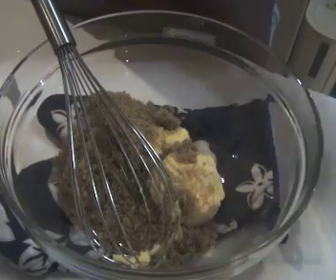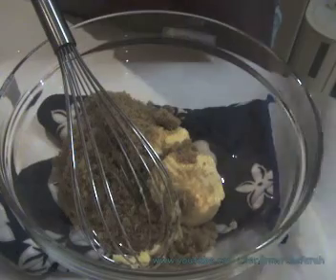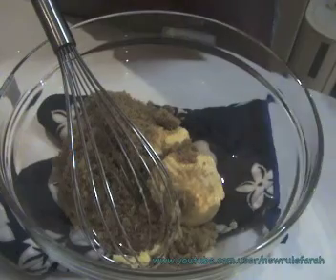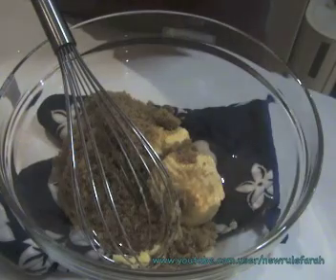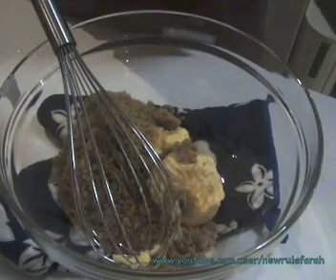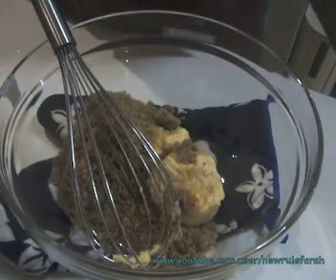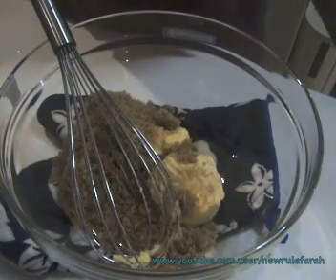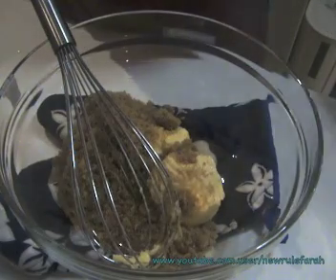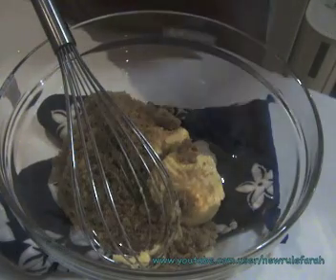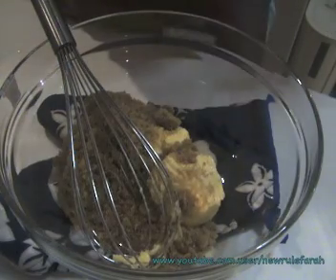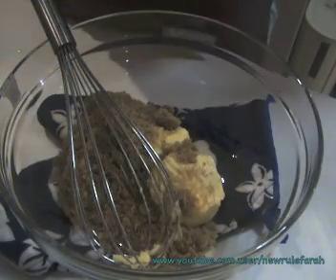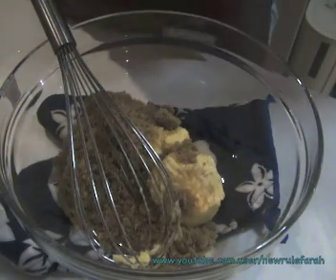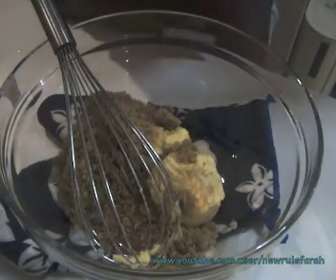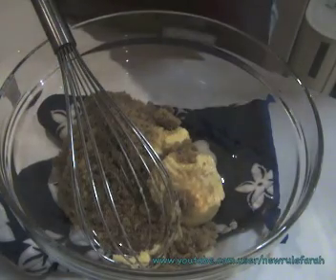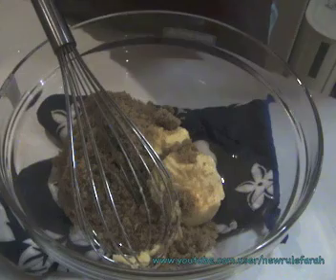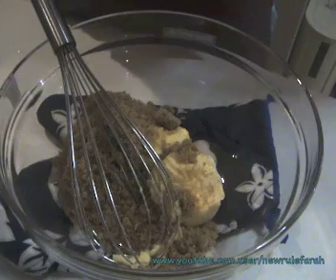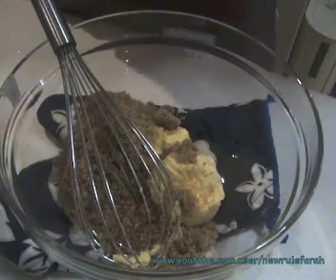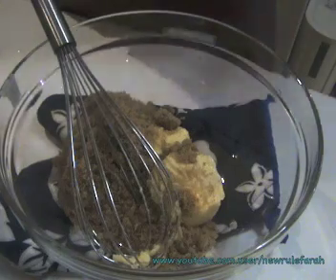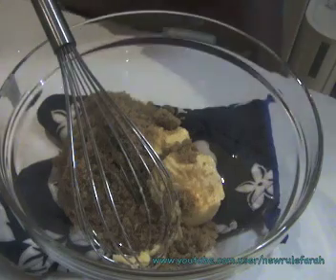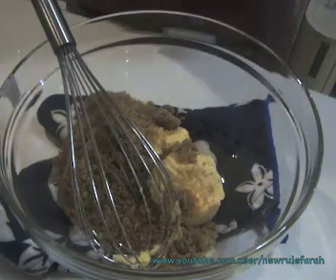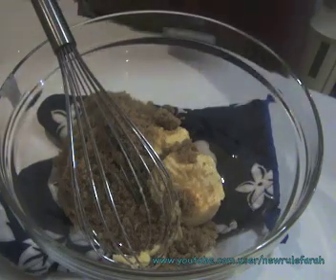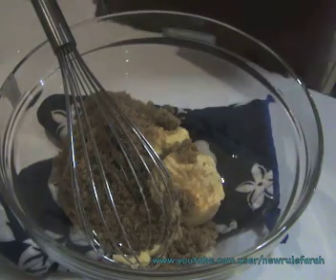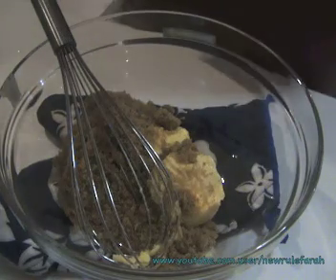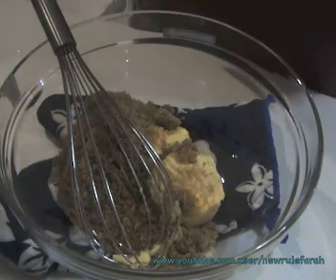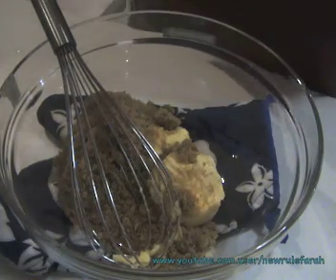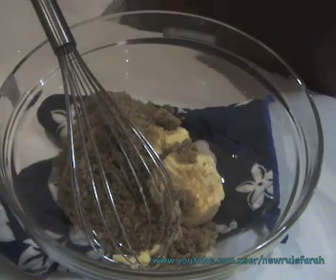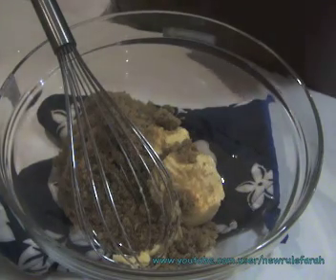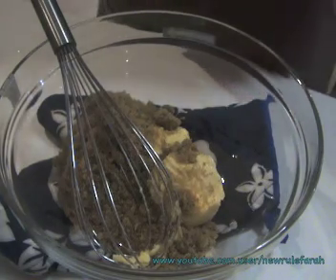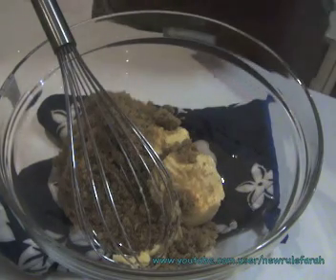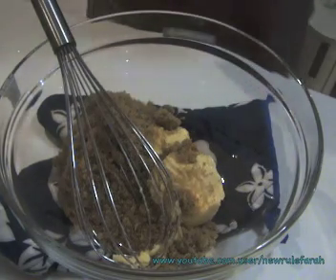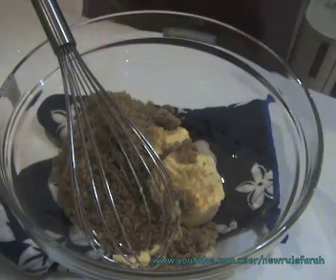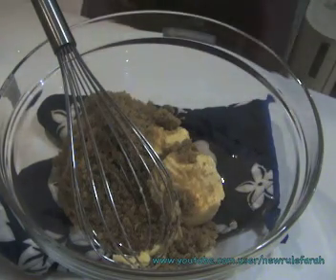Hi everyone. Today we are going to make chocolate chip cookies.